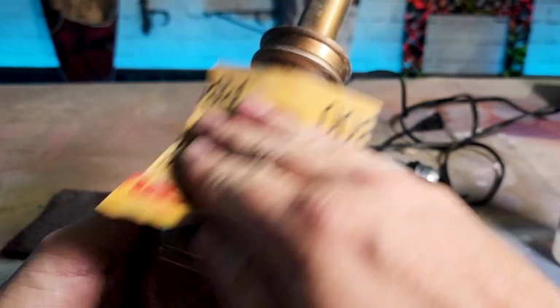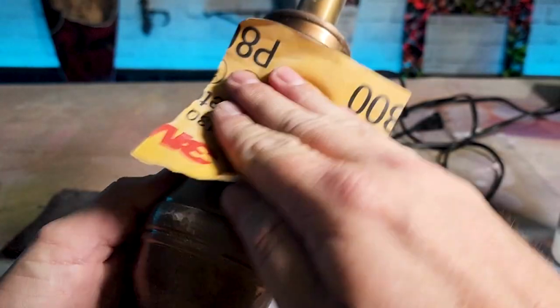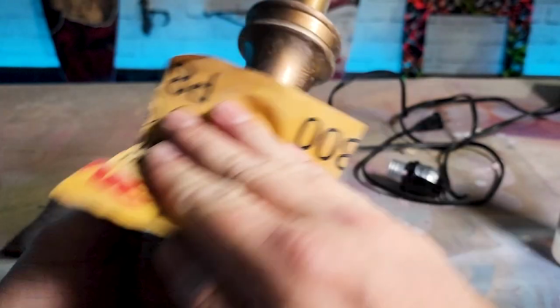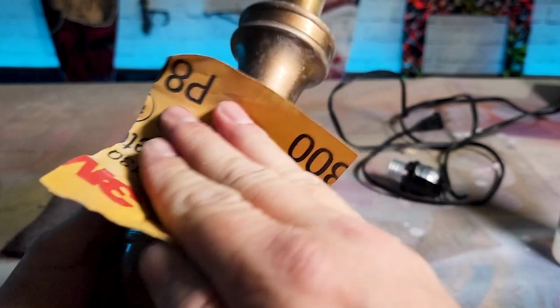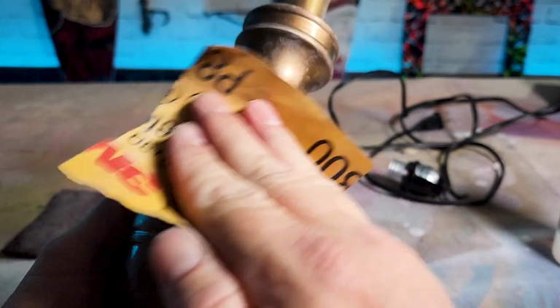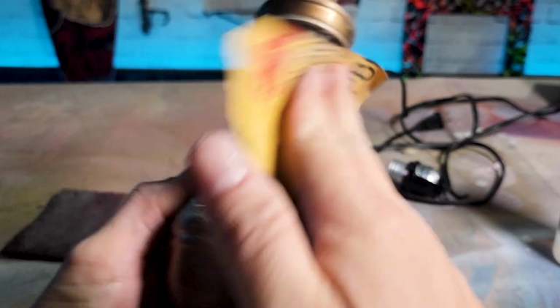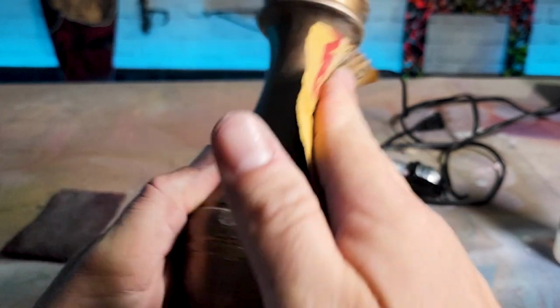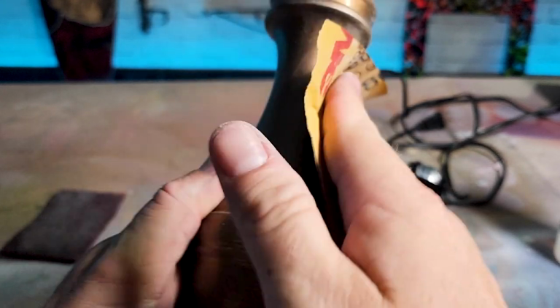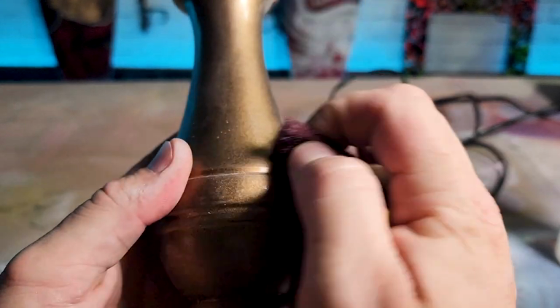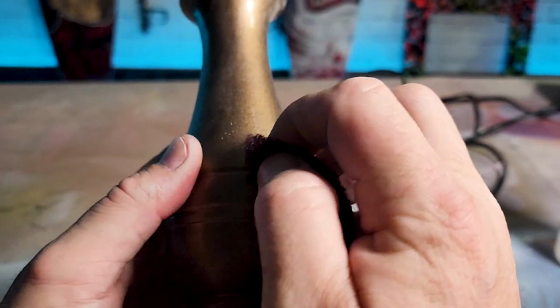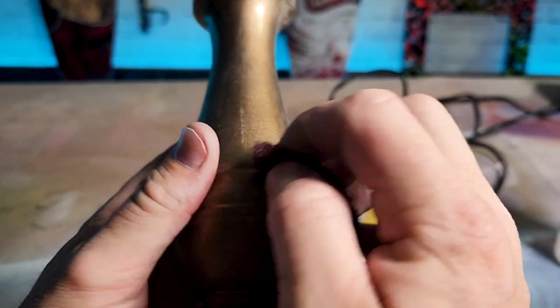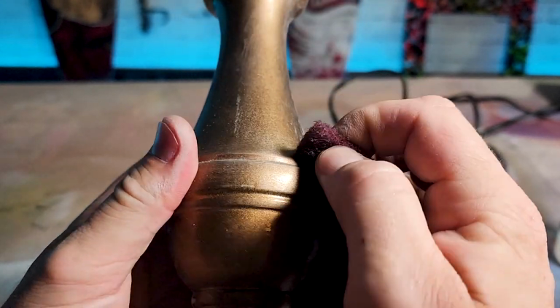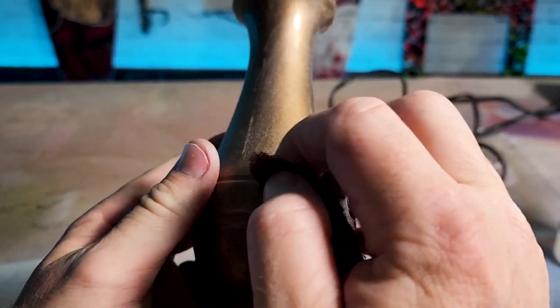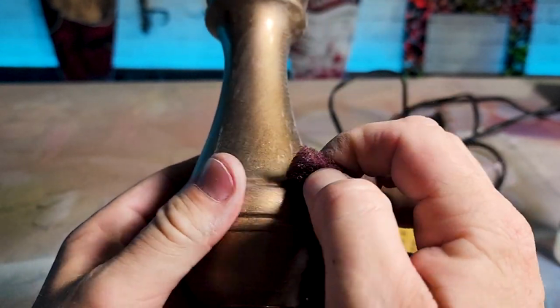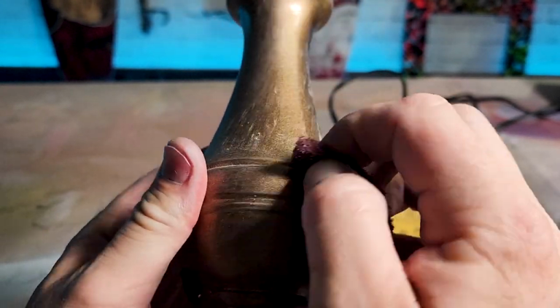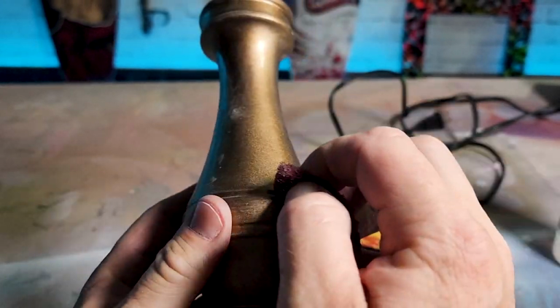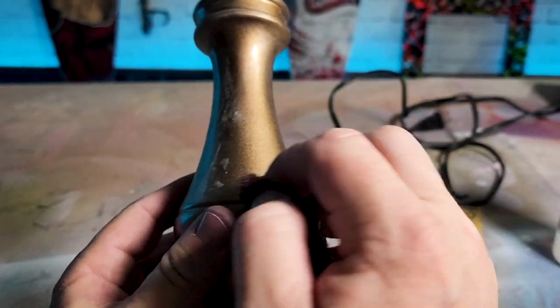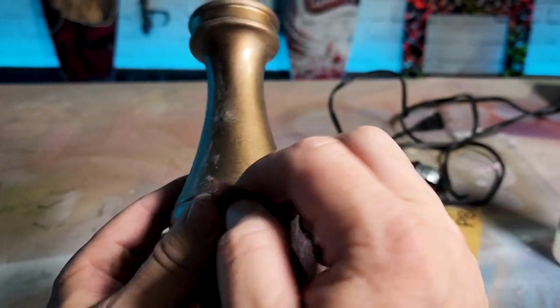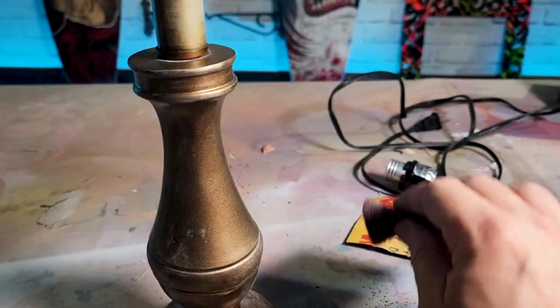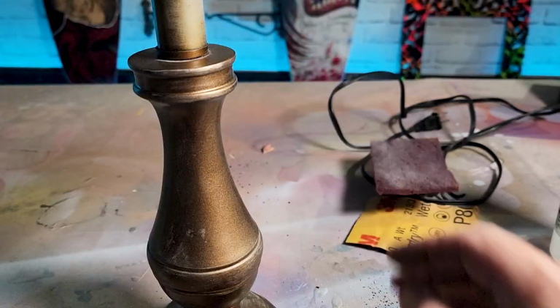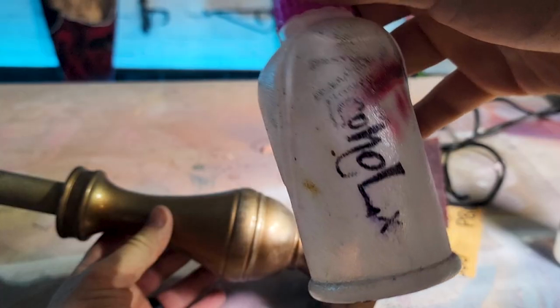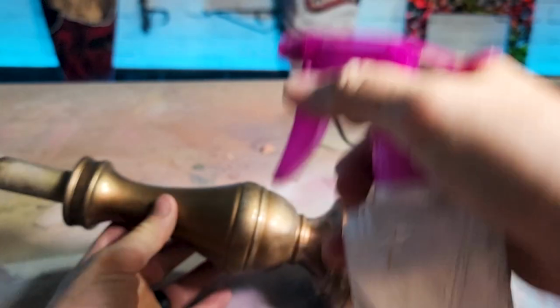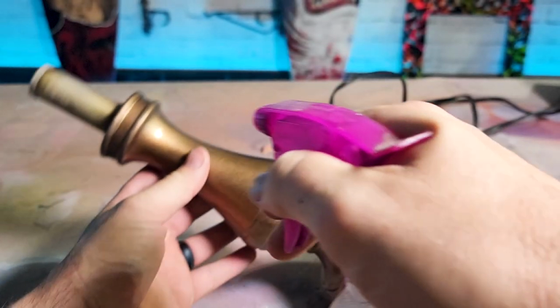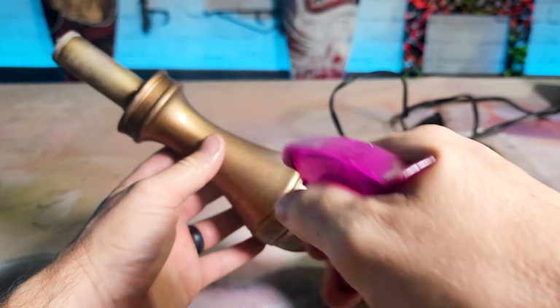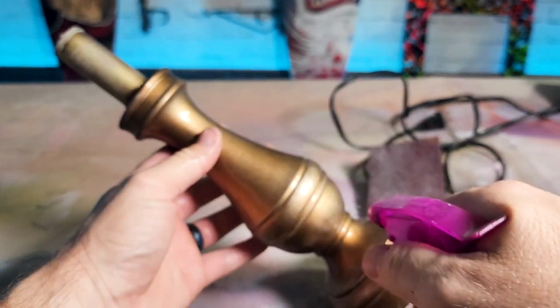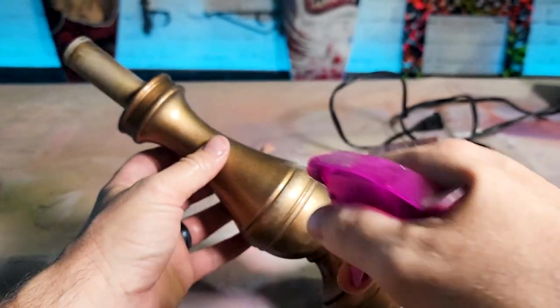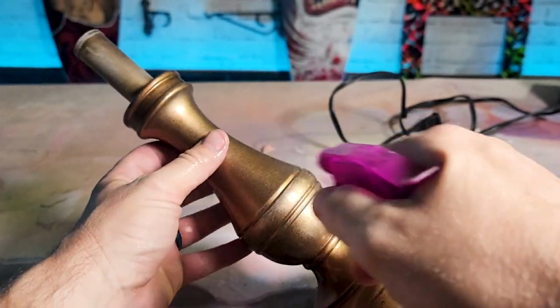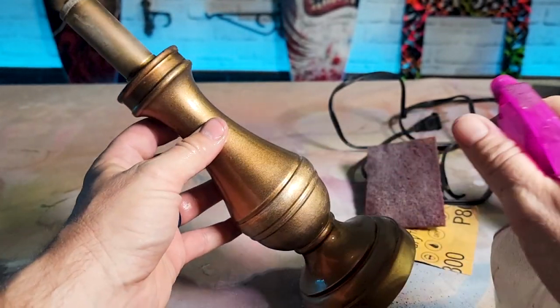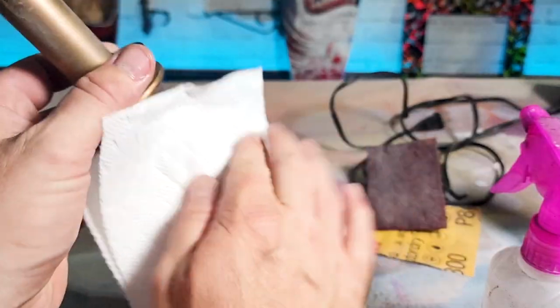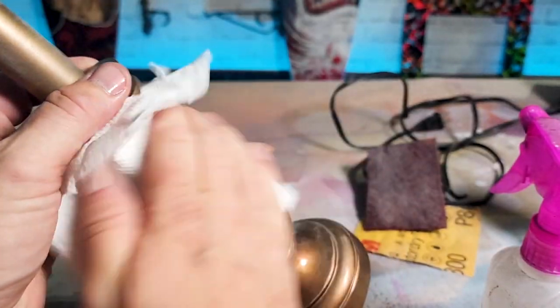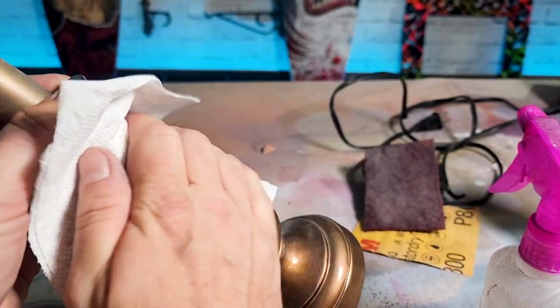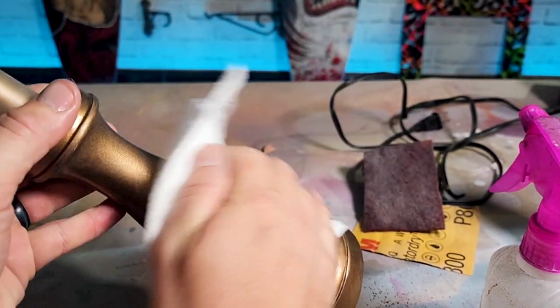All right, next you want to sand the surface. Use a Scotch-Brite pad to get into those intricate areas. Squirt it down with some rubbing alcohol and wipe it clean.